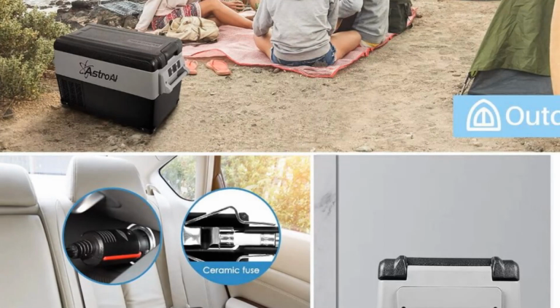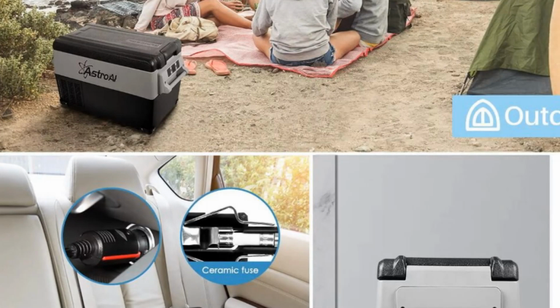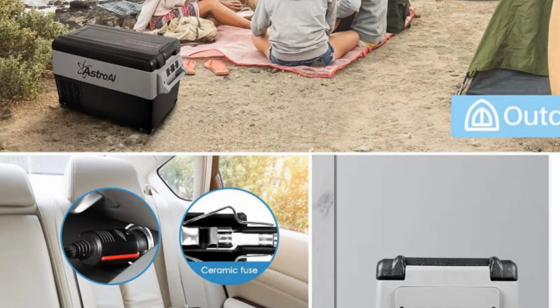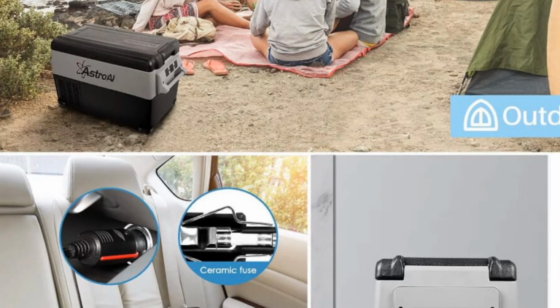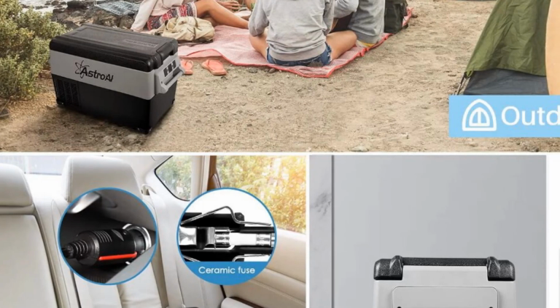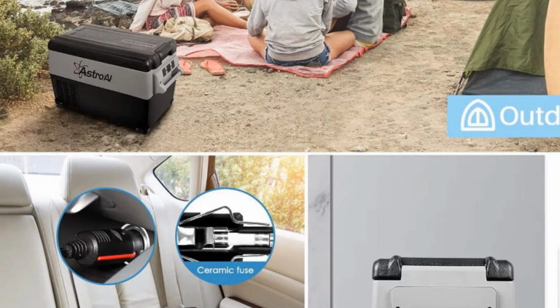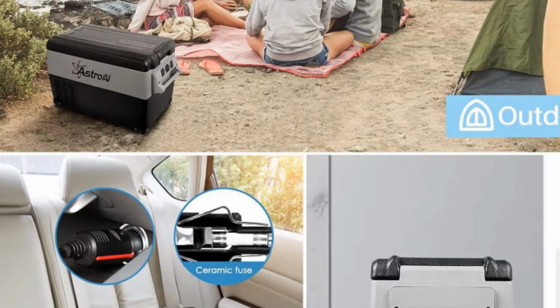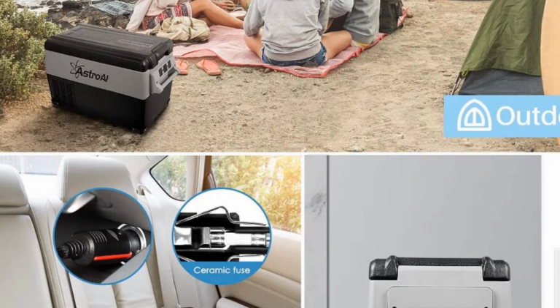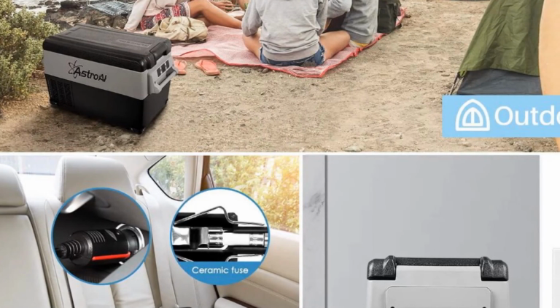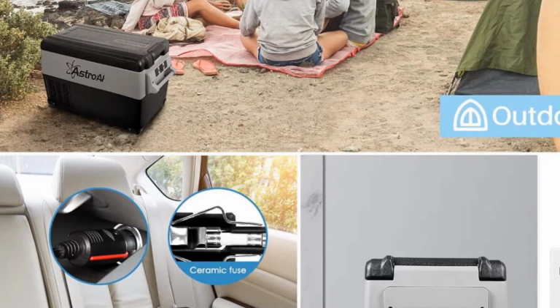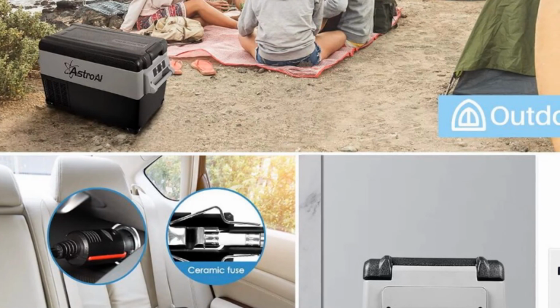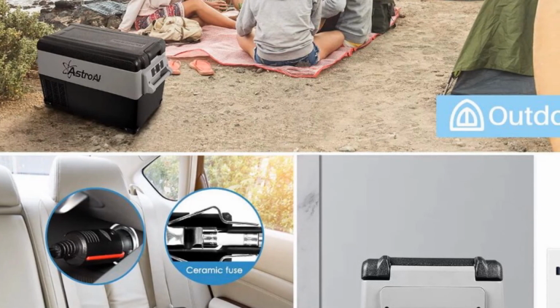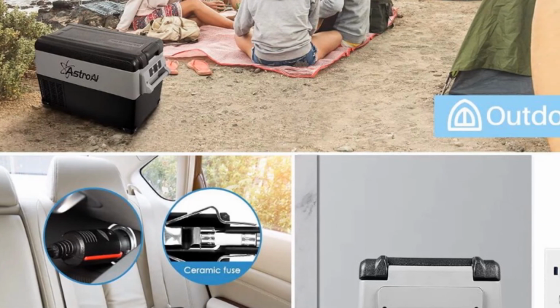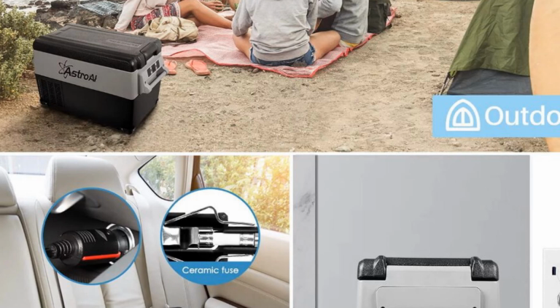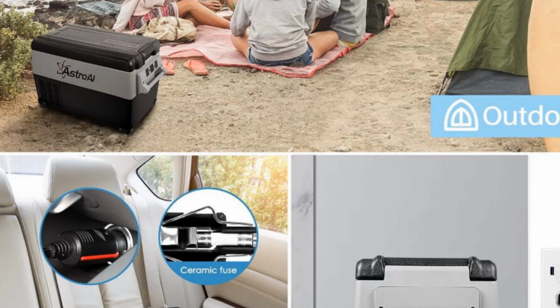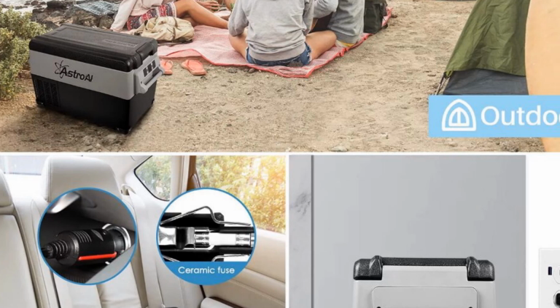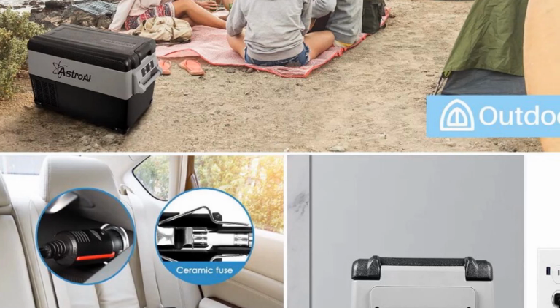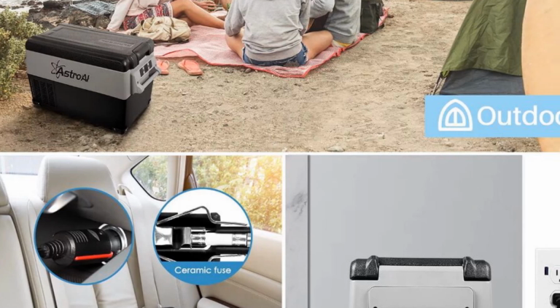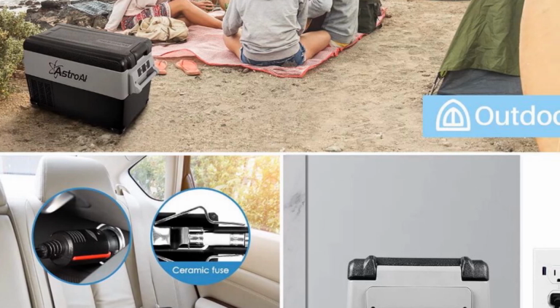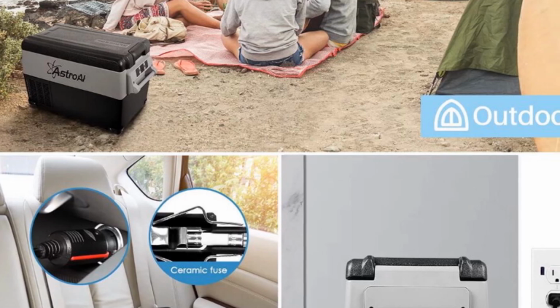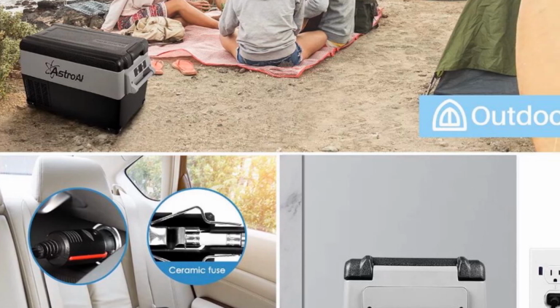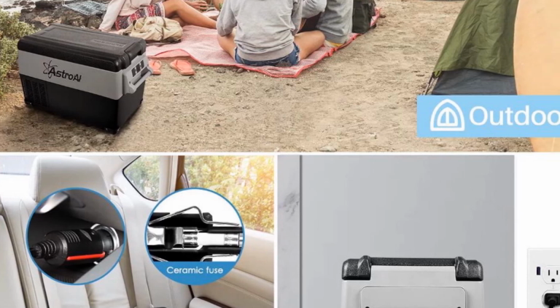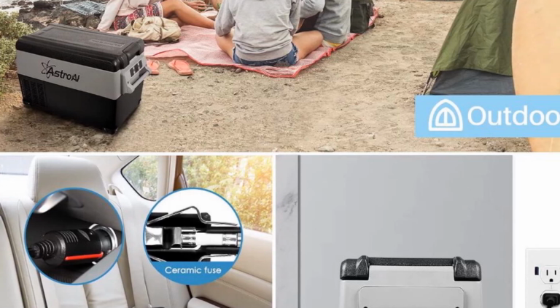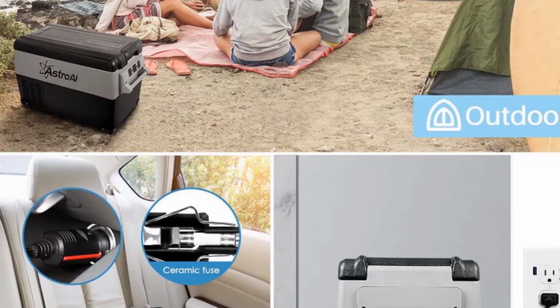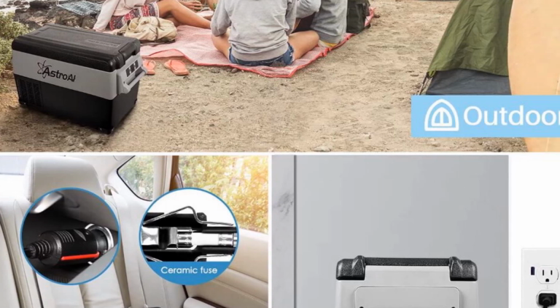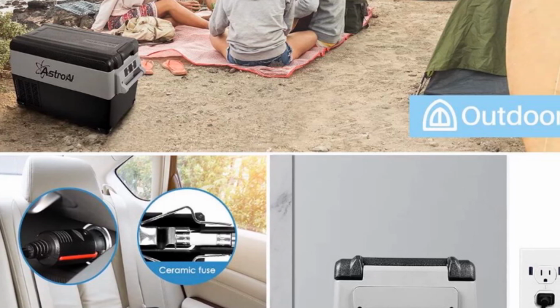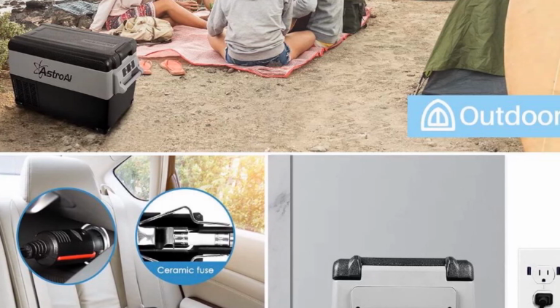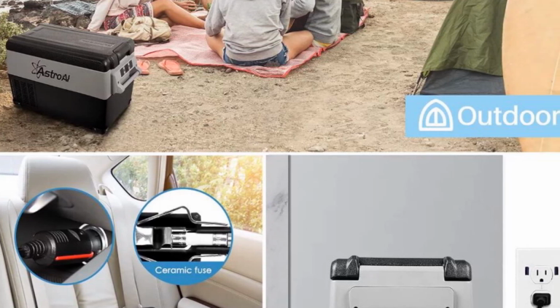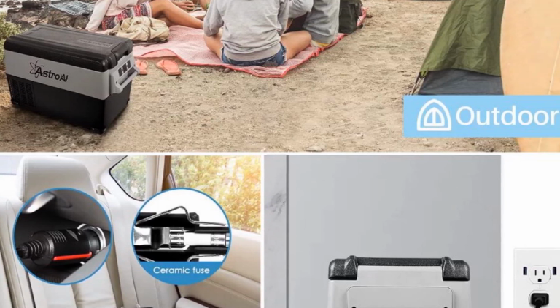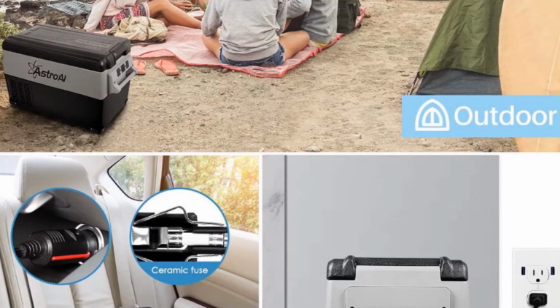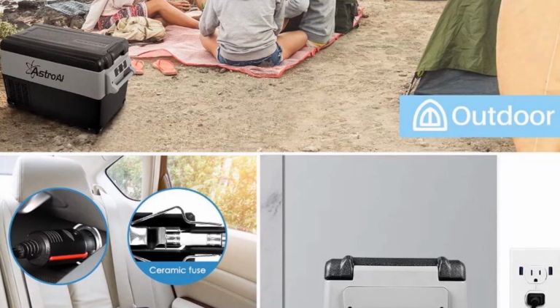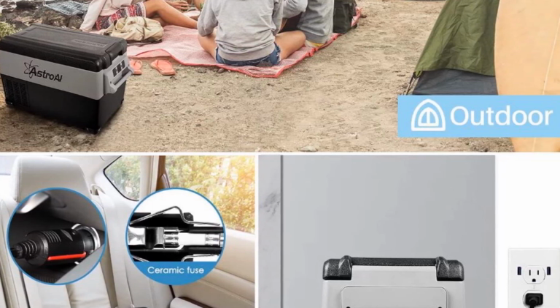Its compact and portable design makes it suitable for camping trips, picnics, and road trips.